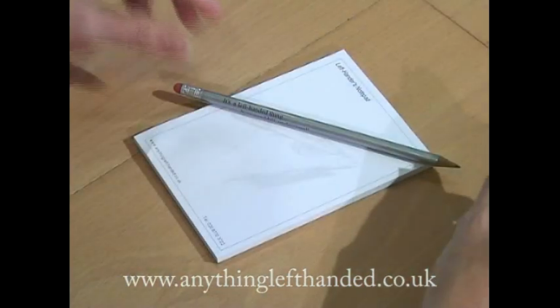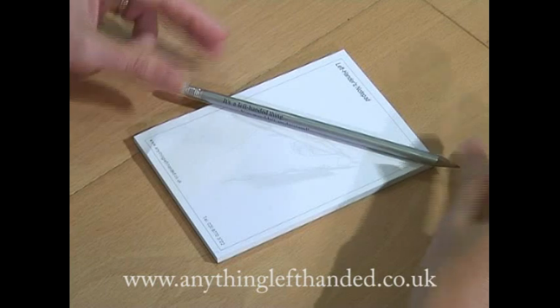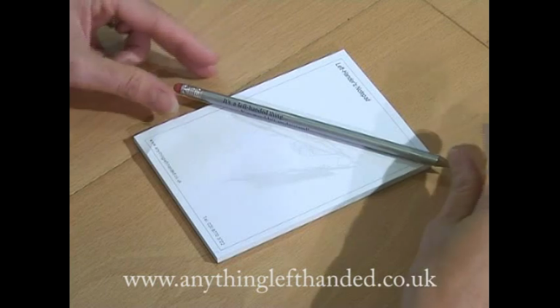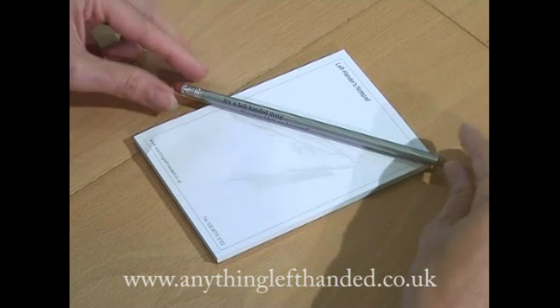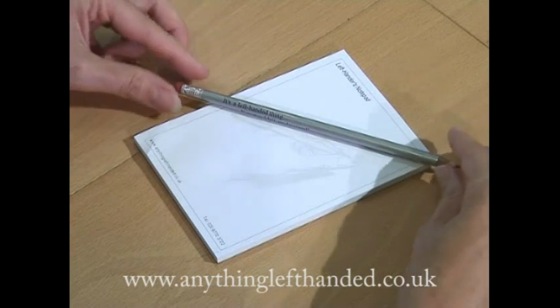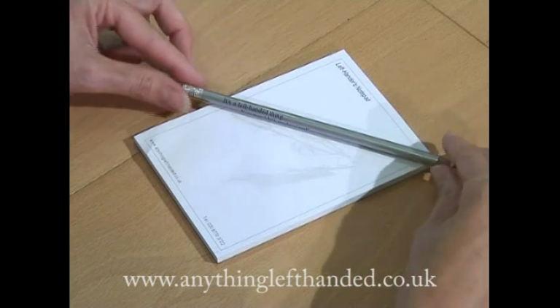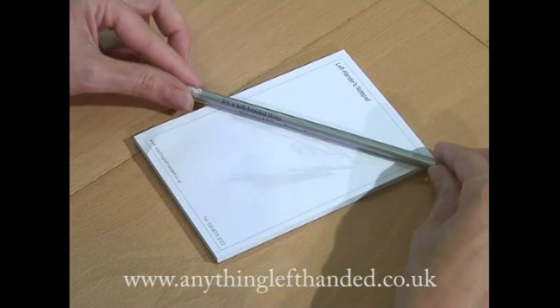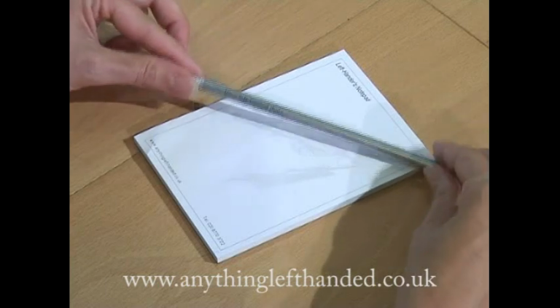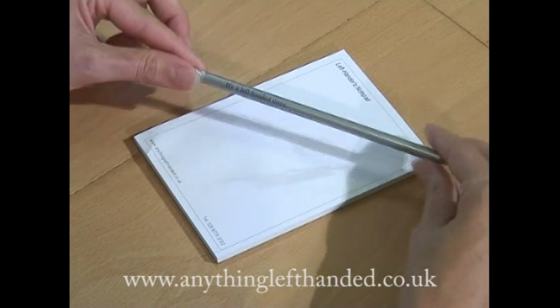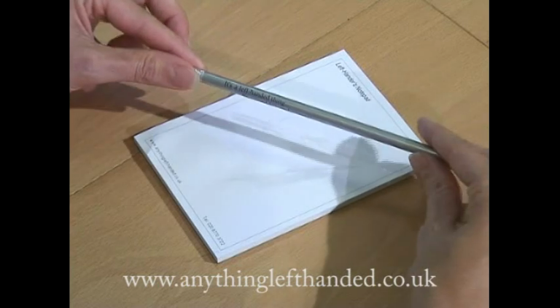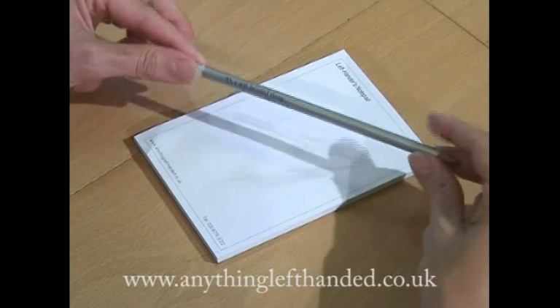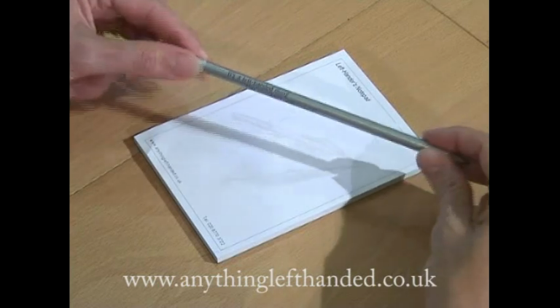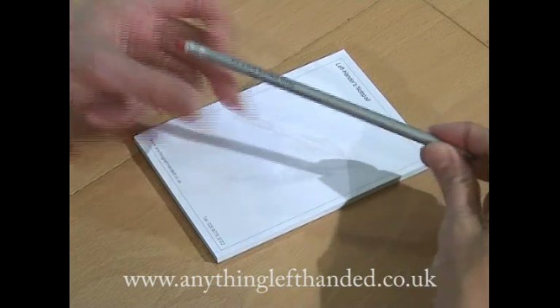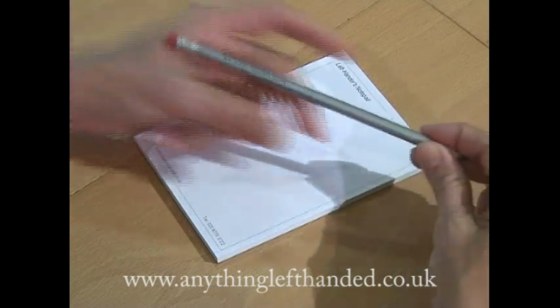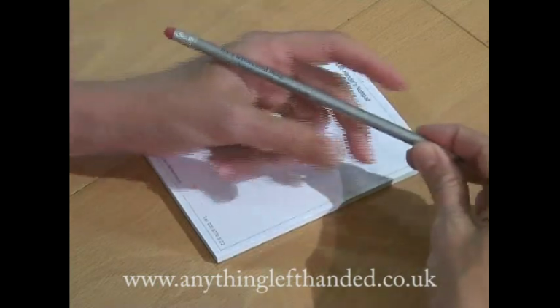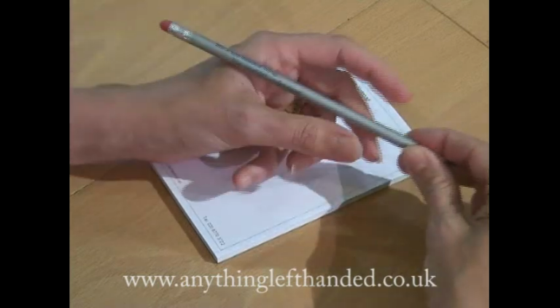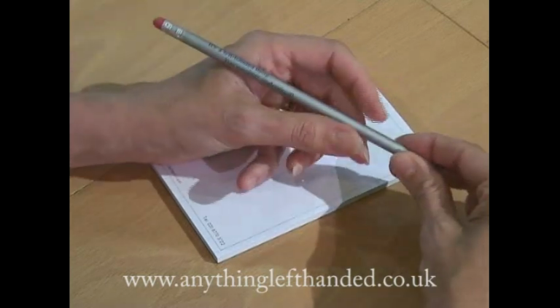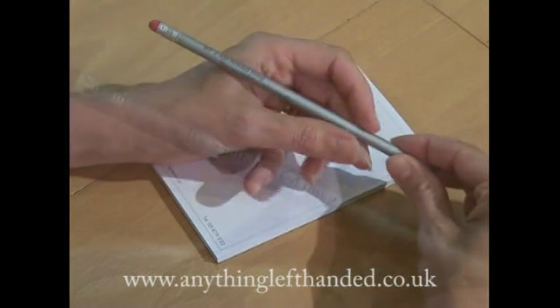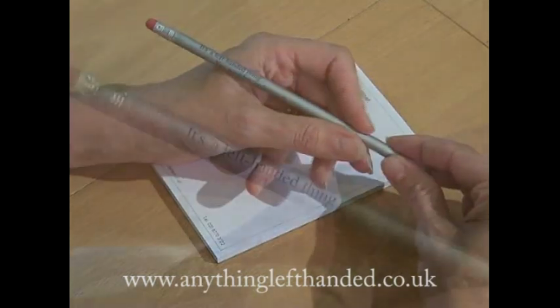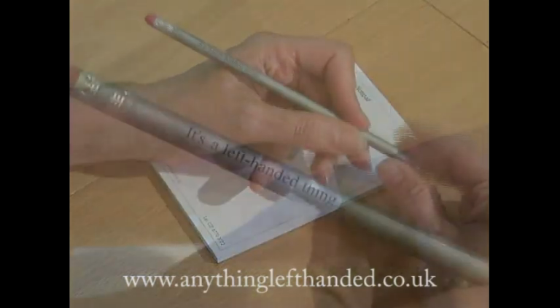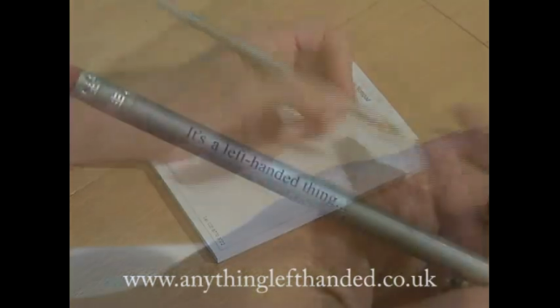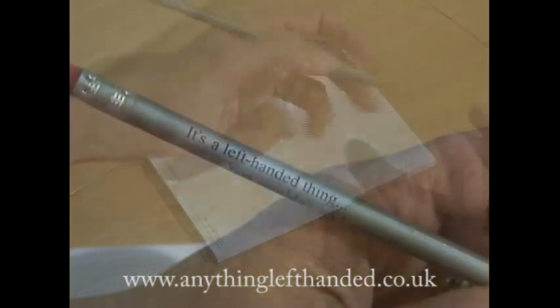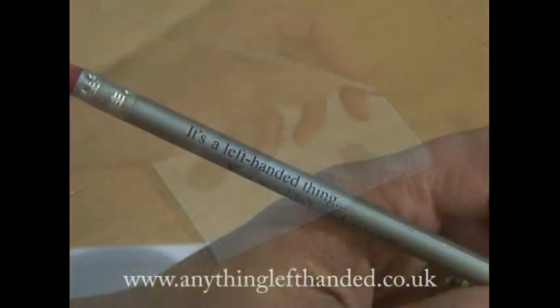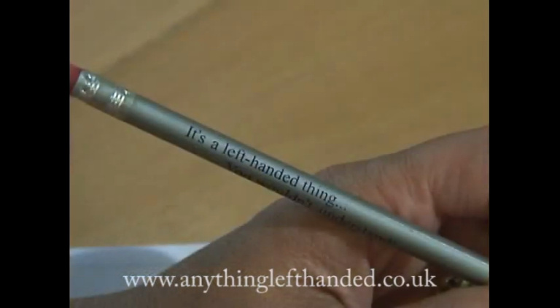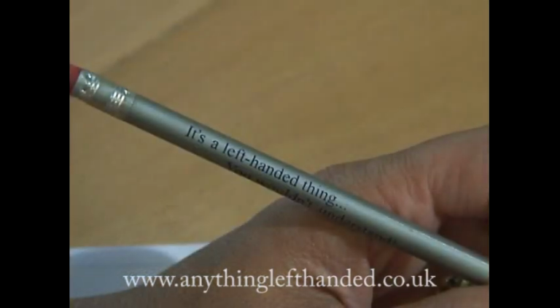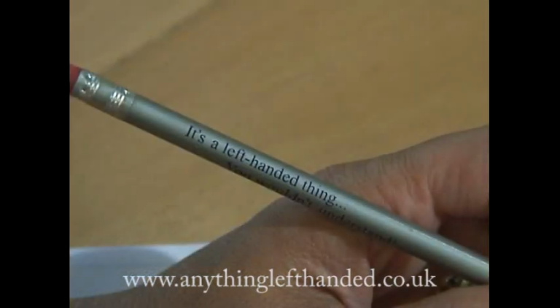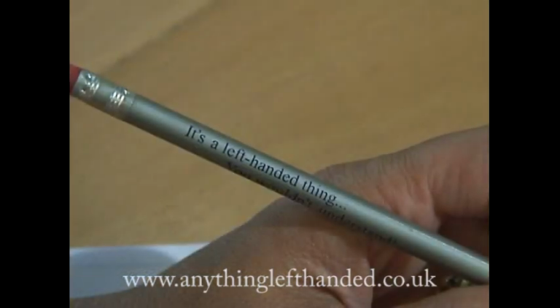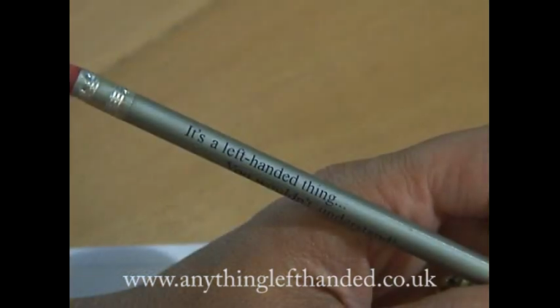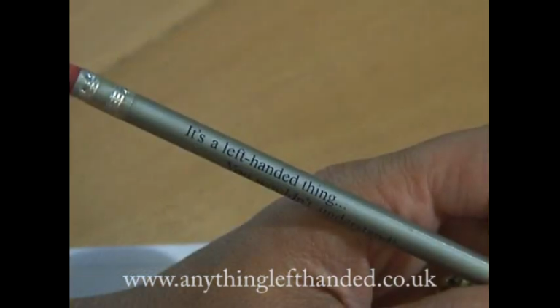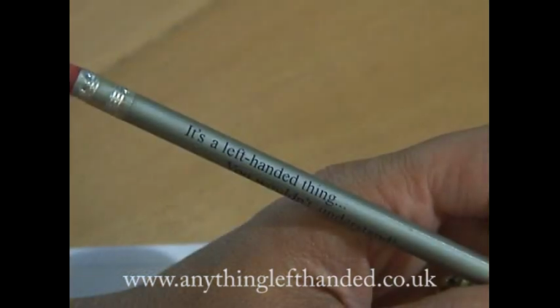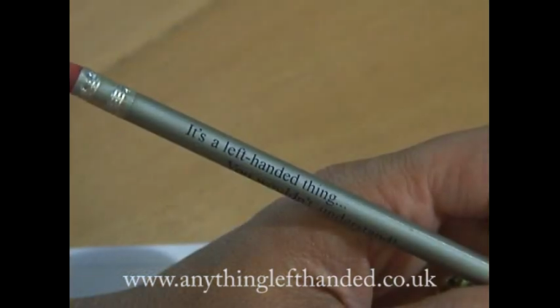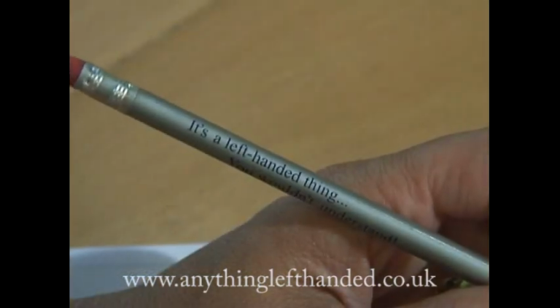Left-handed pencils are specially printed with the printing the other way round so you can read them in your left hand.